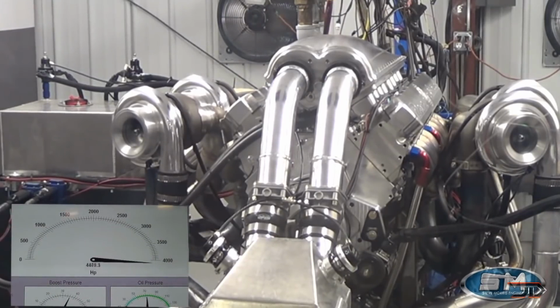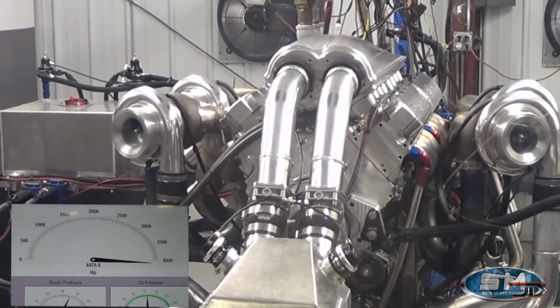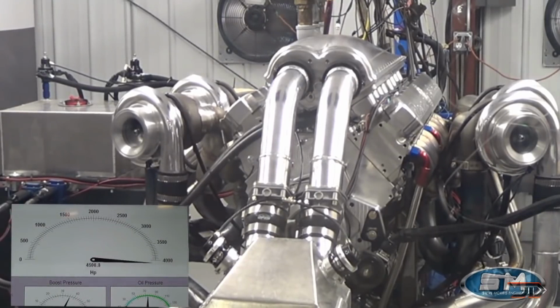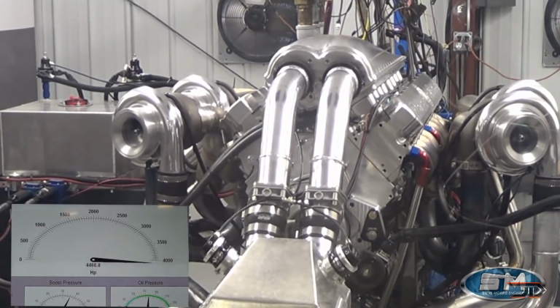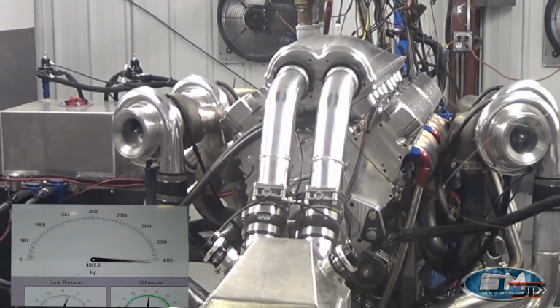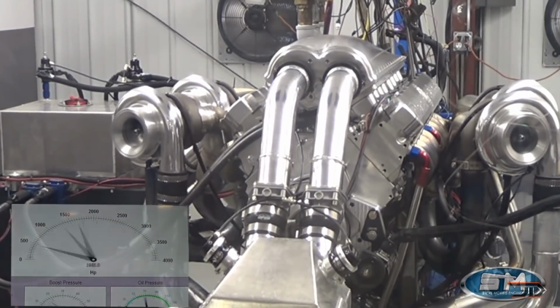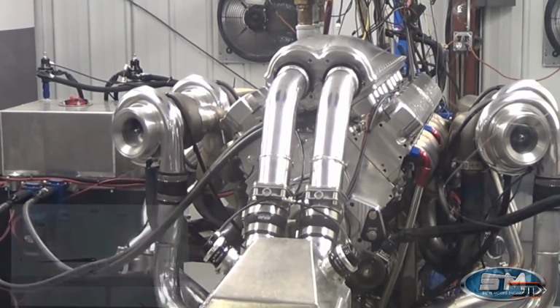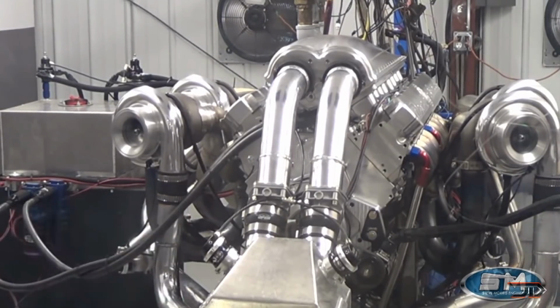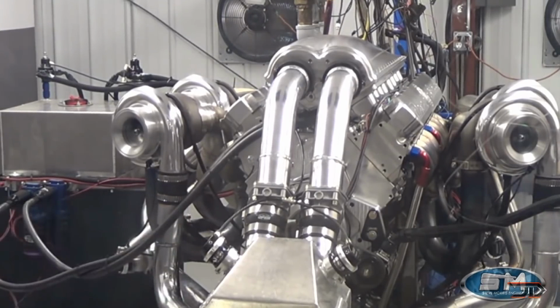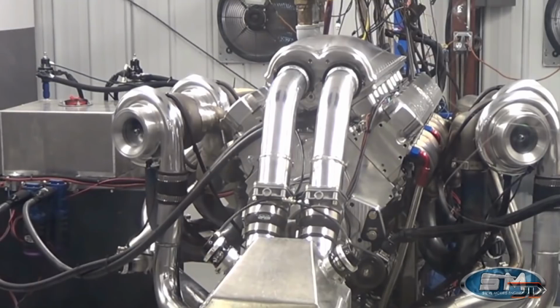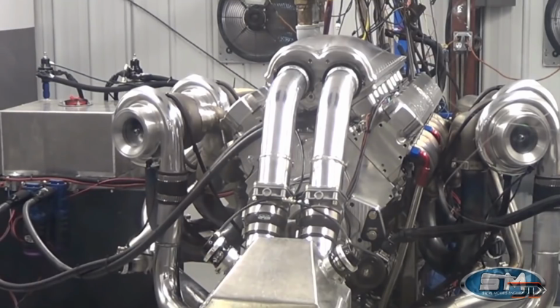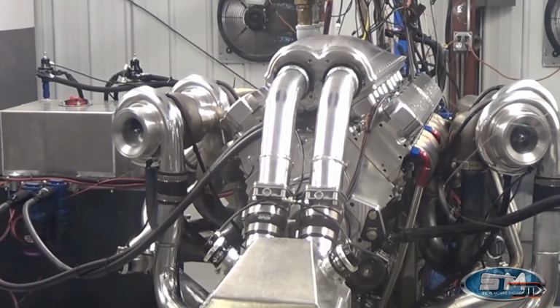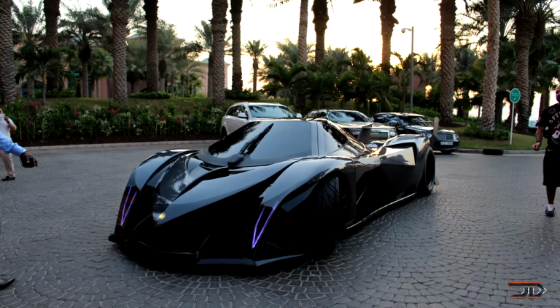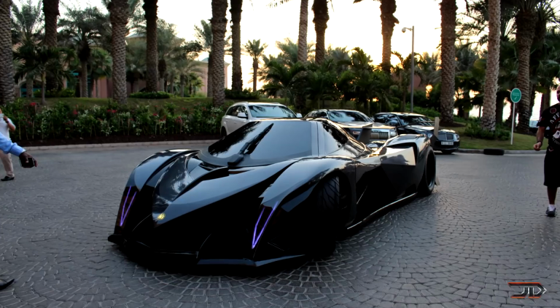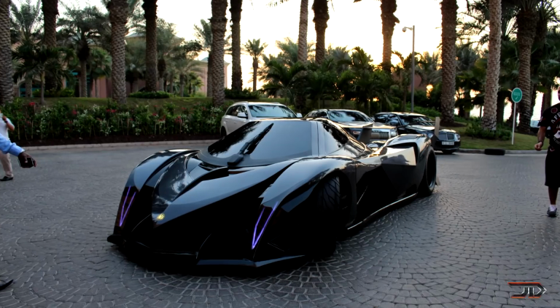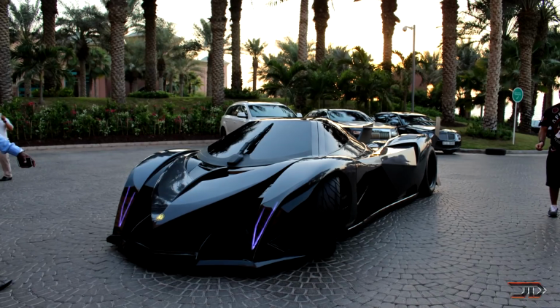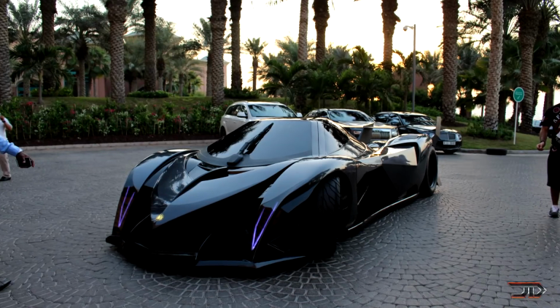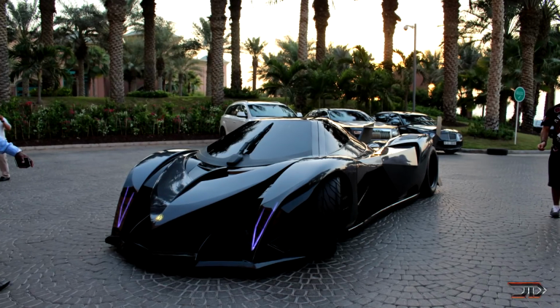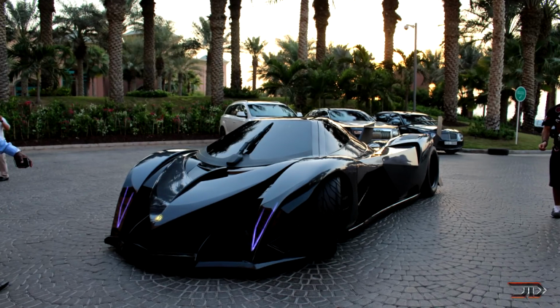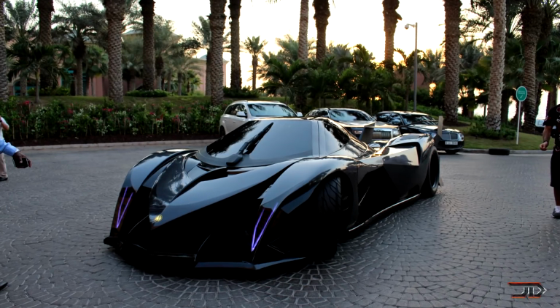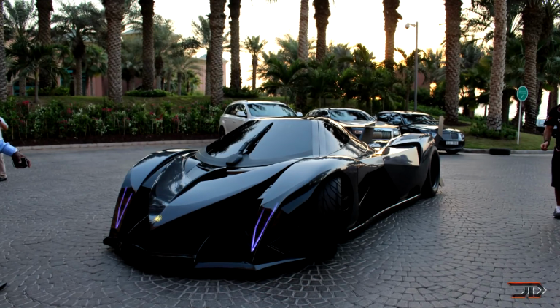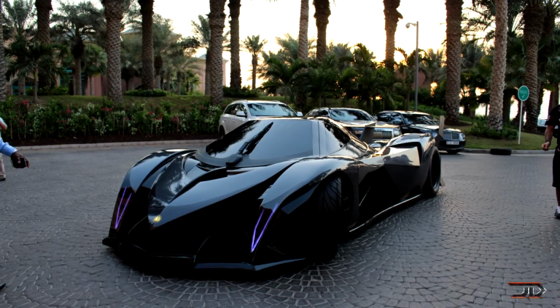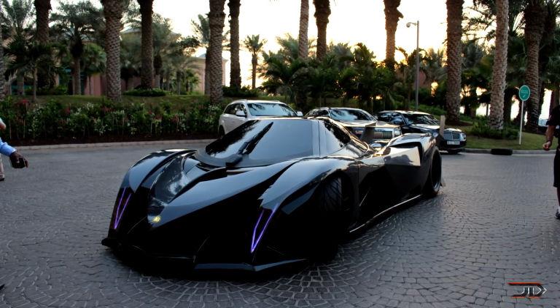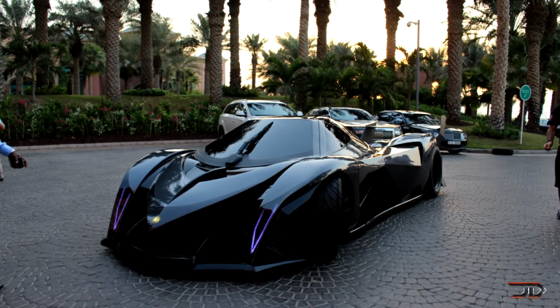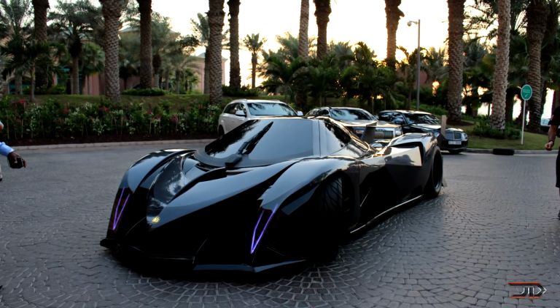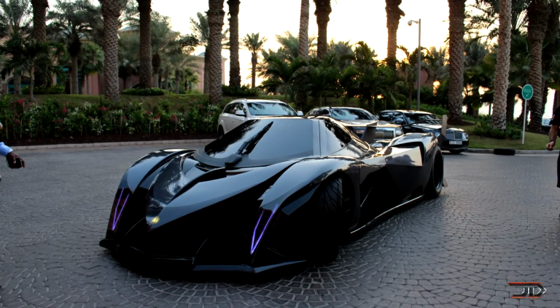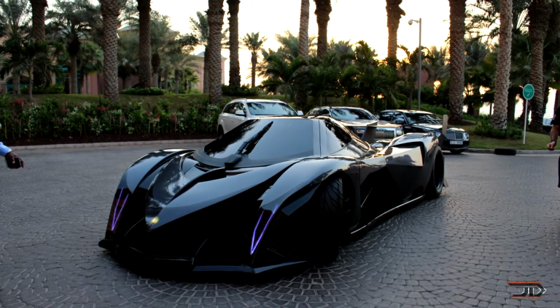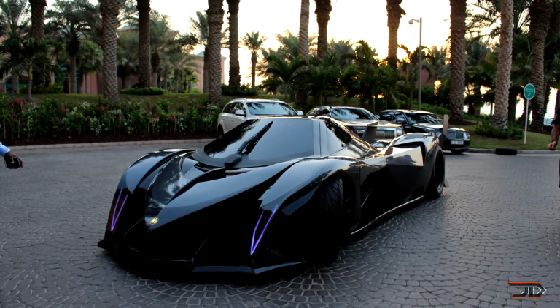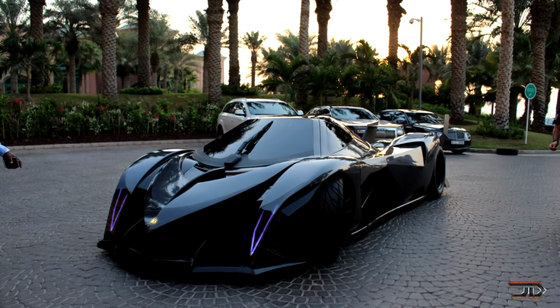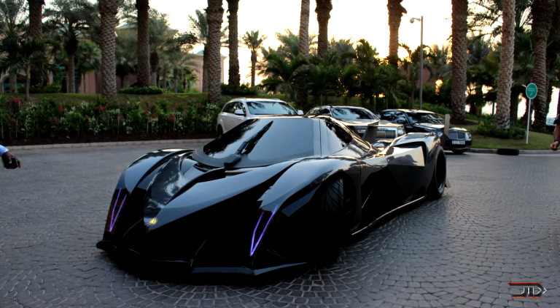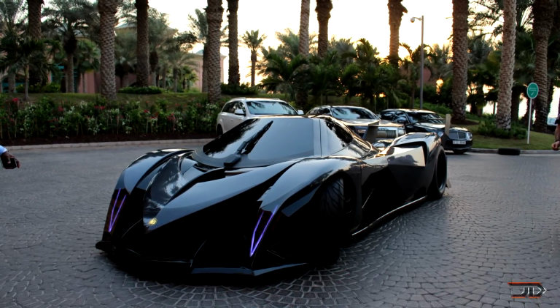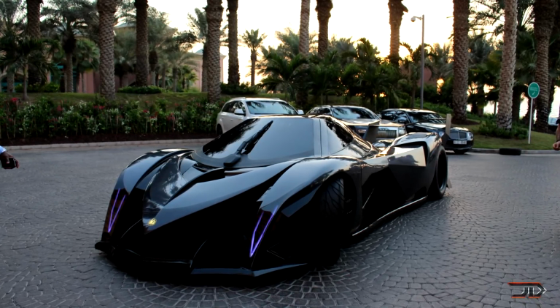With four mounted turbos, it's intended for a hypercar capable of 300 miles per hour speeds, and it was recently unveiled at the Dubai Motor Show.